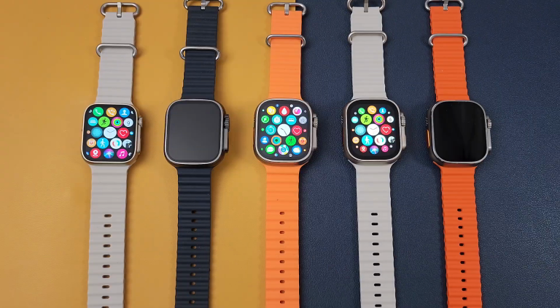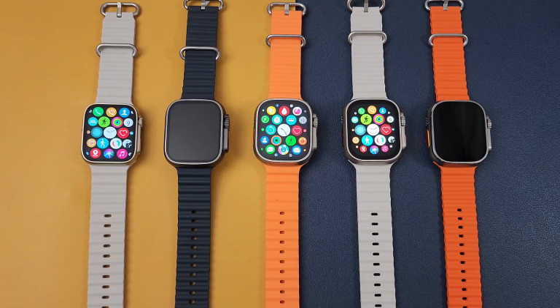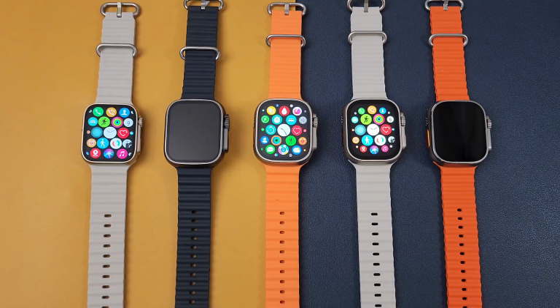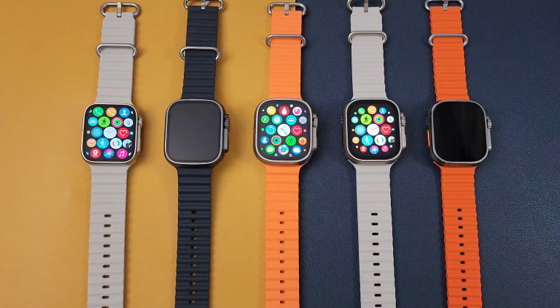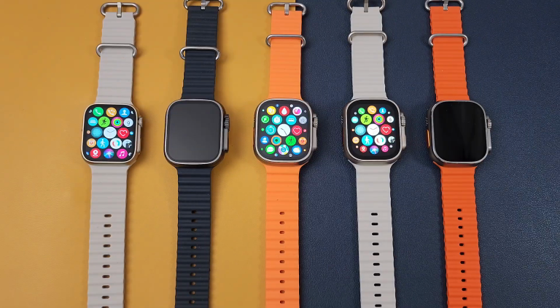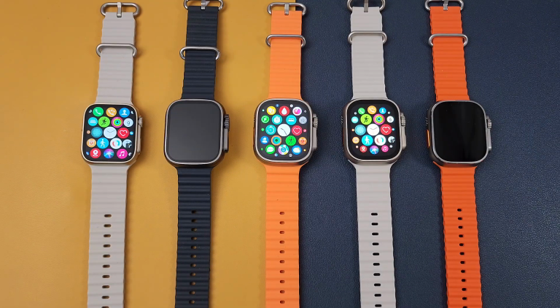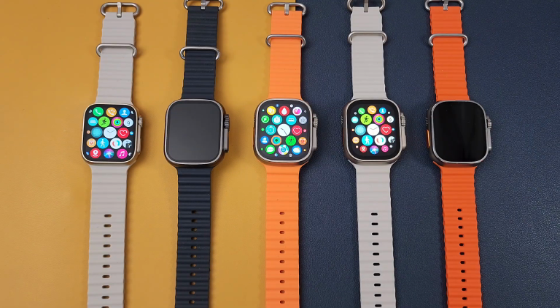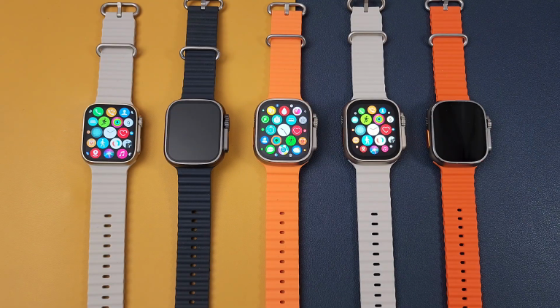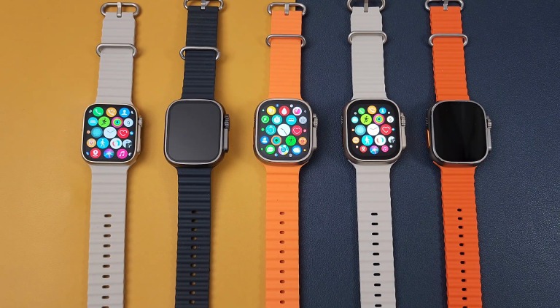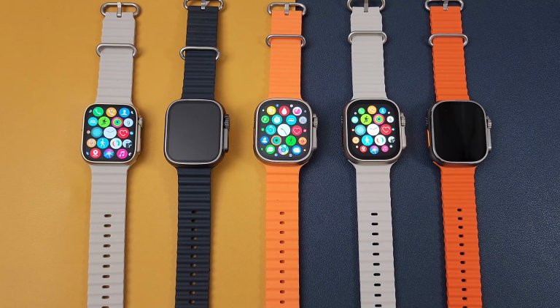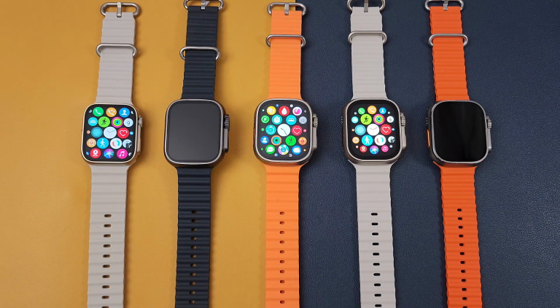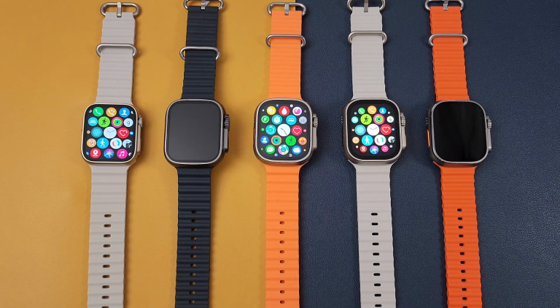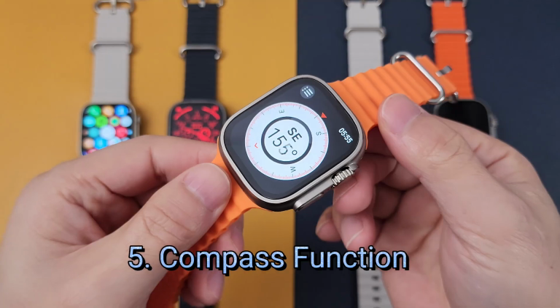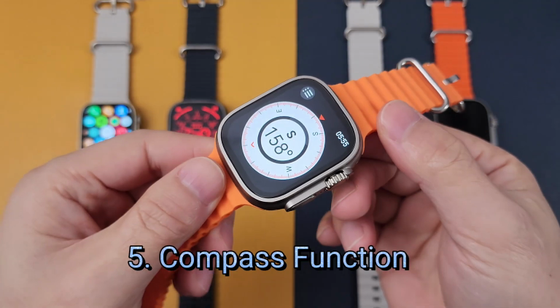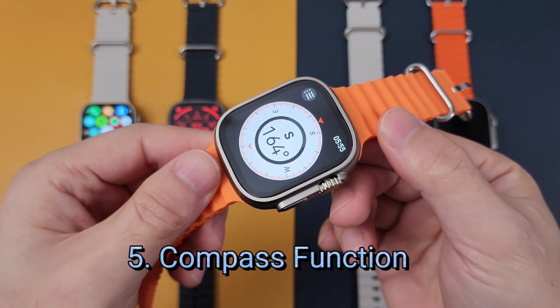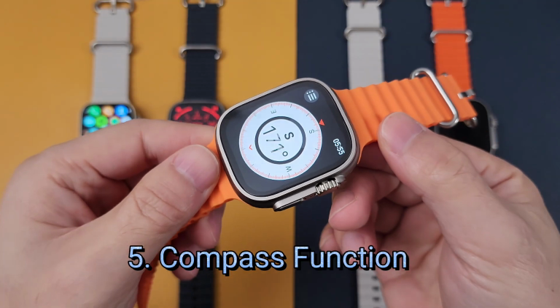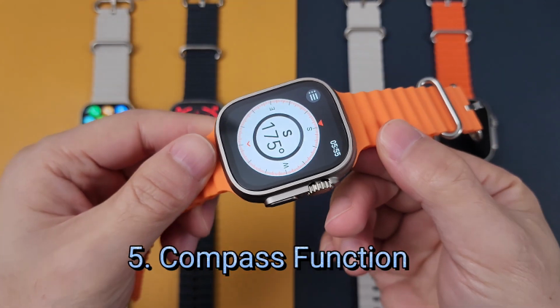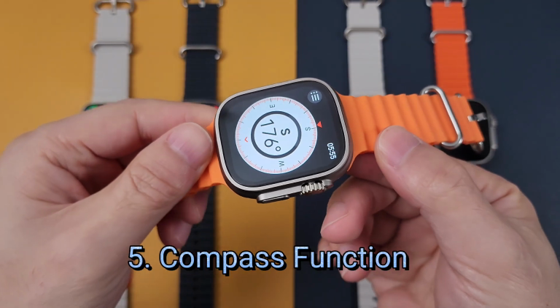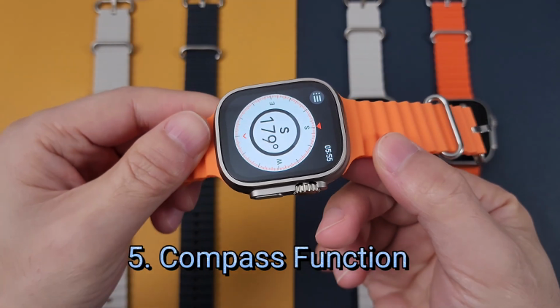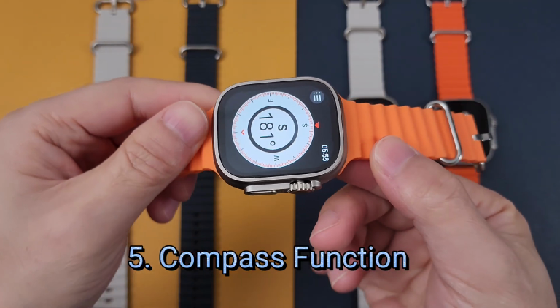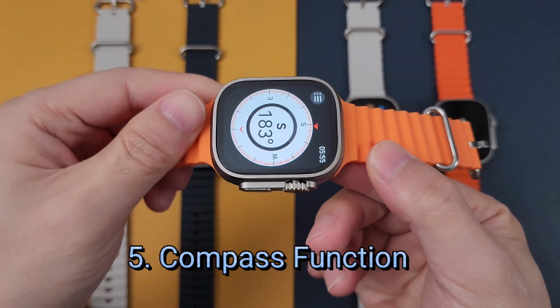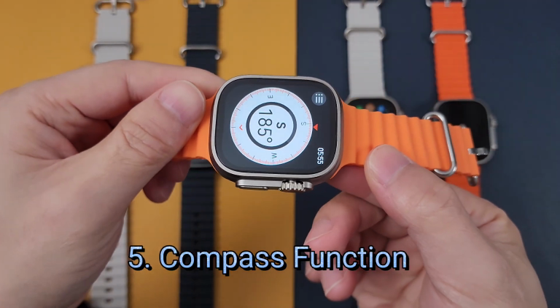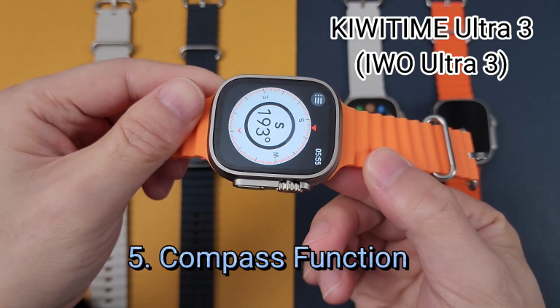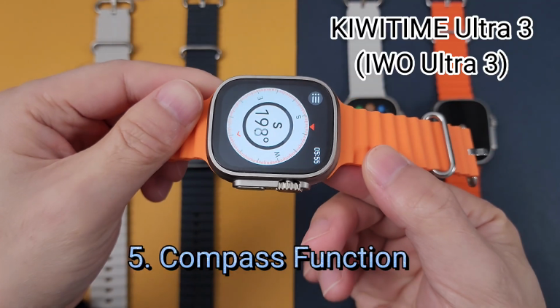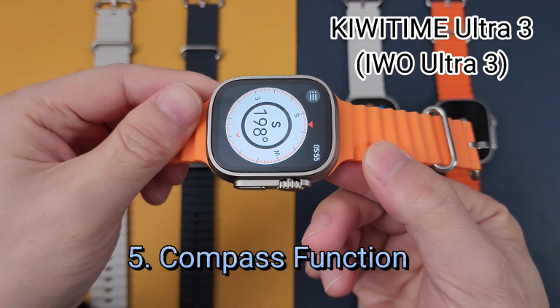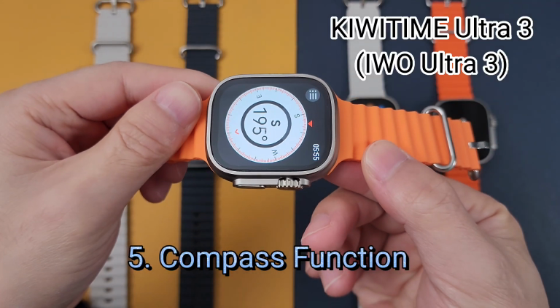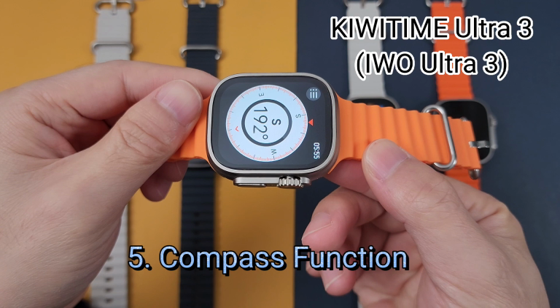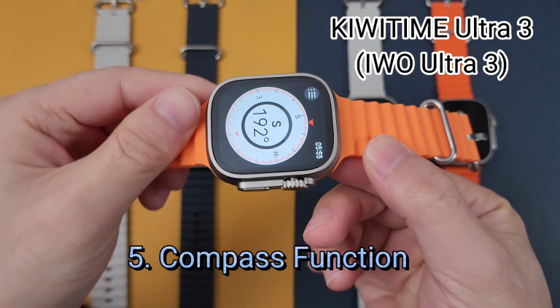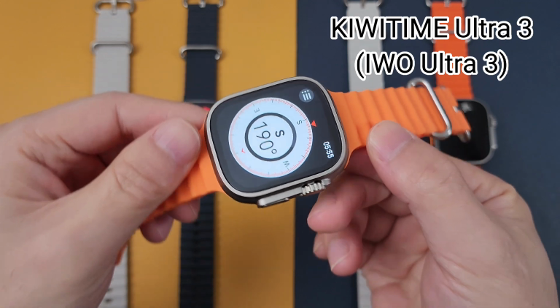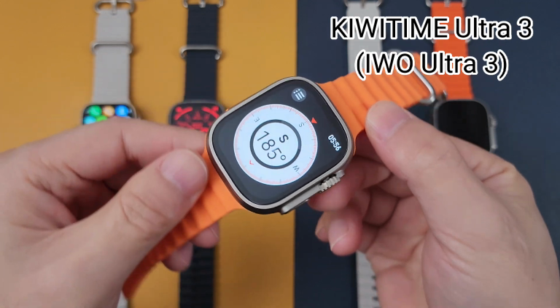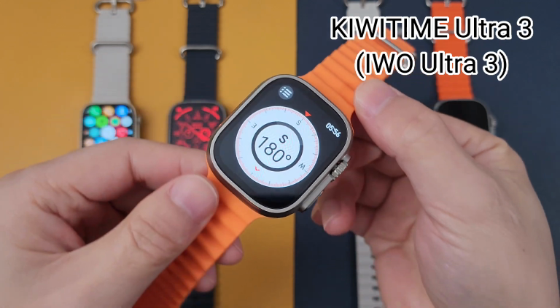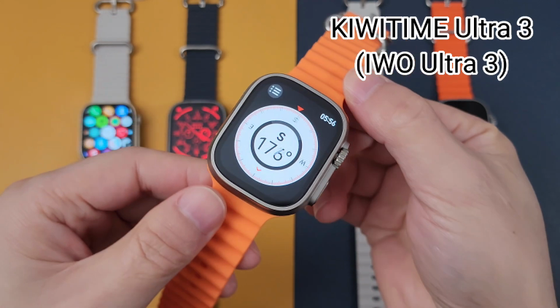And finally, if you prefer the compass function, you can choose the KiwiTime Ultra 3.